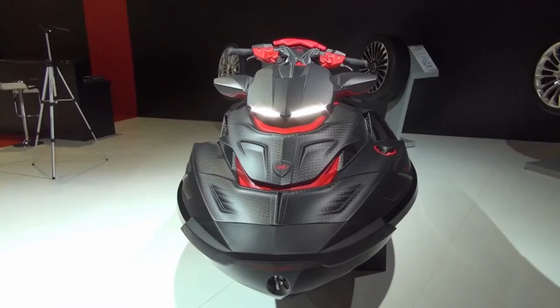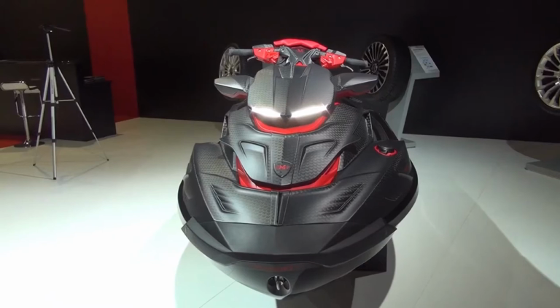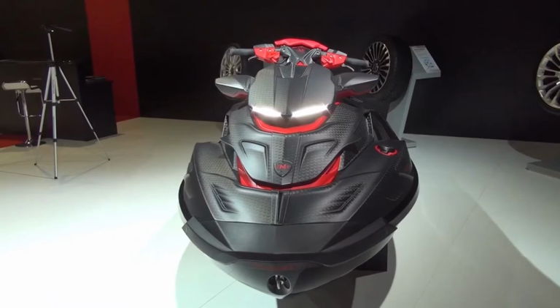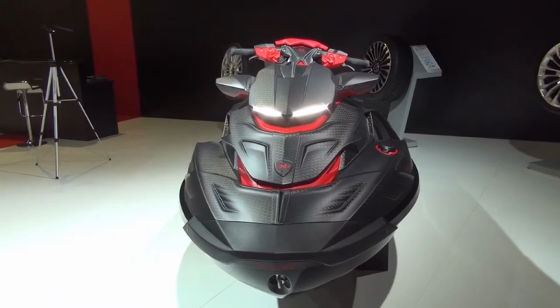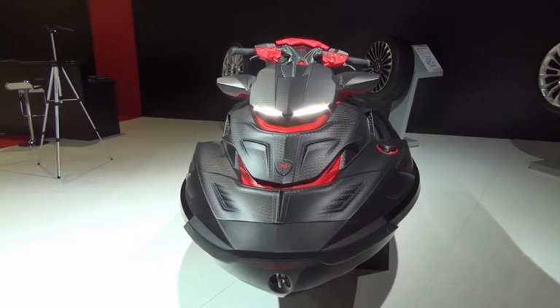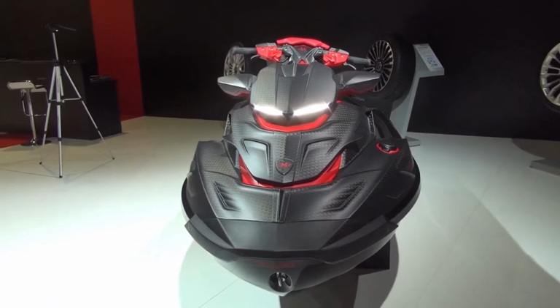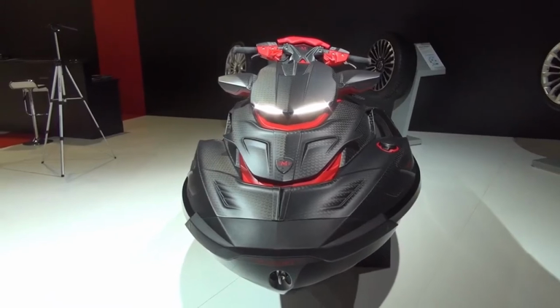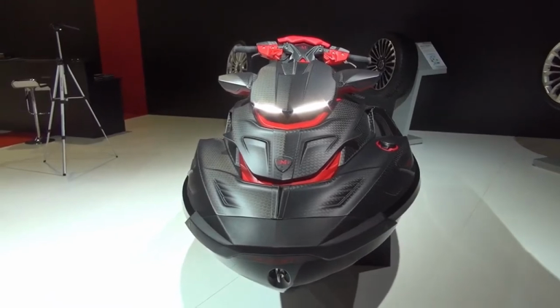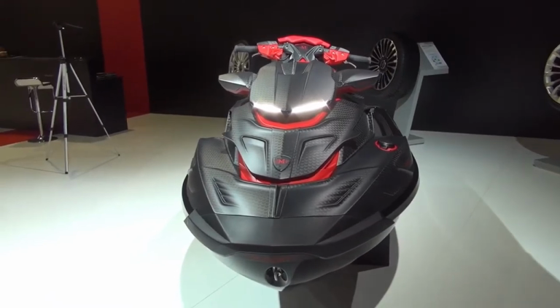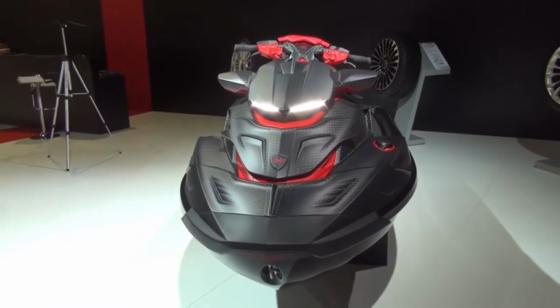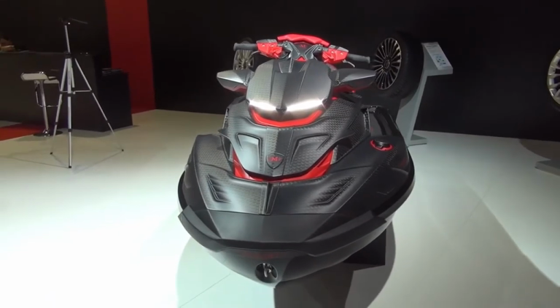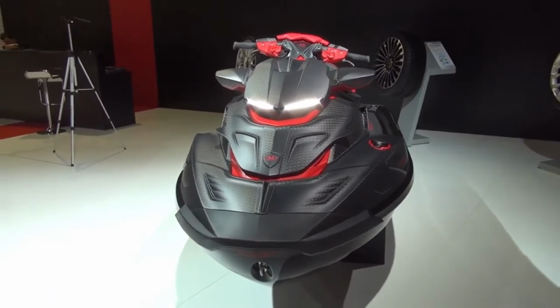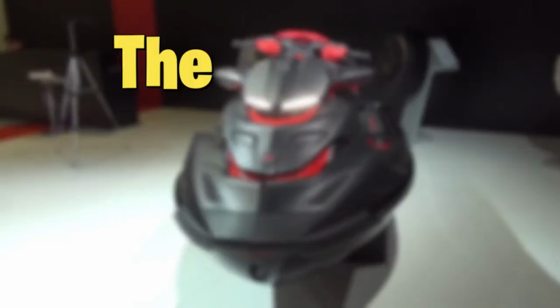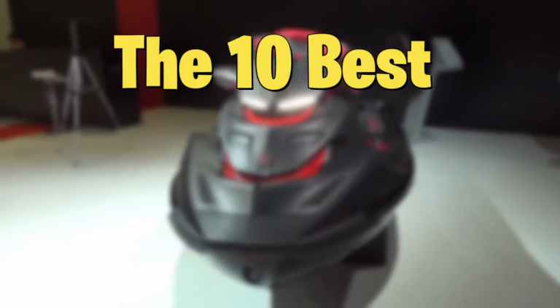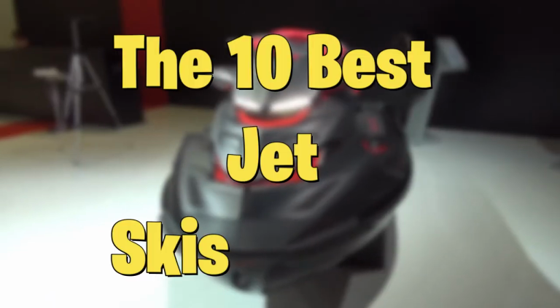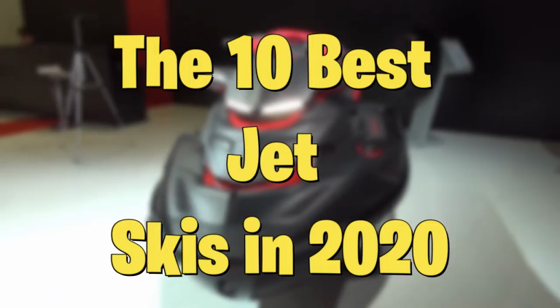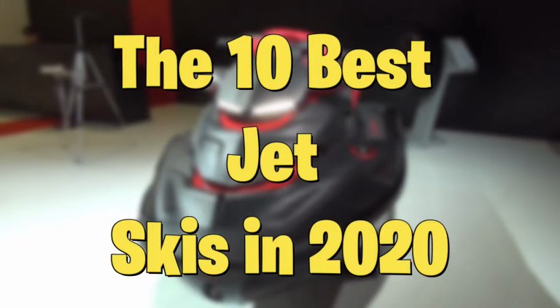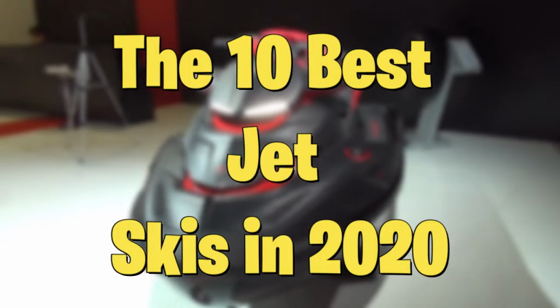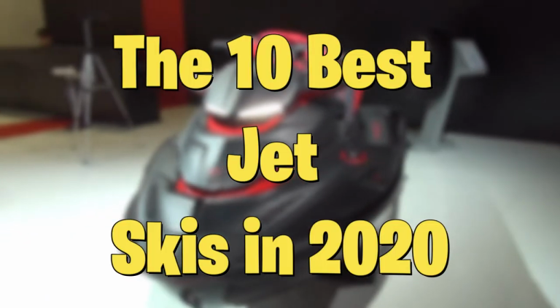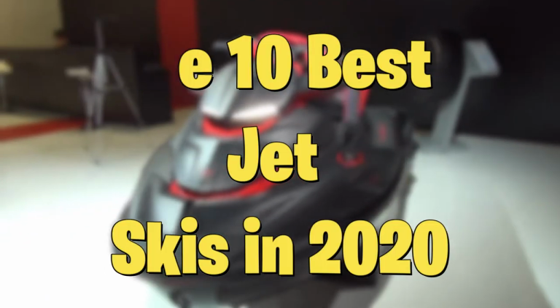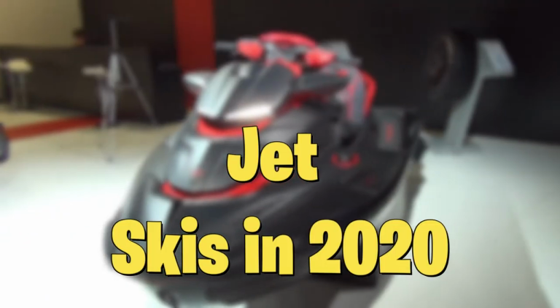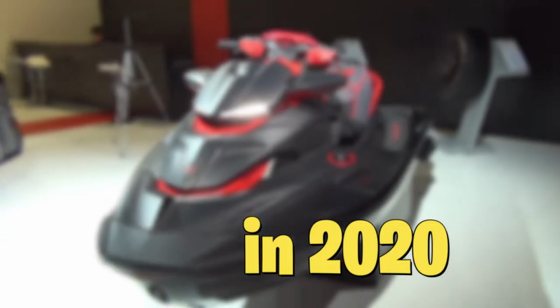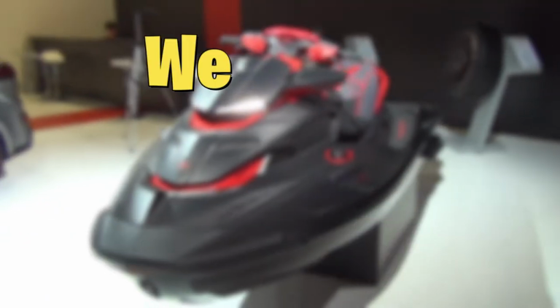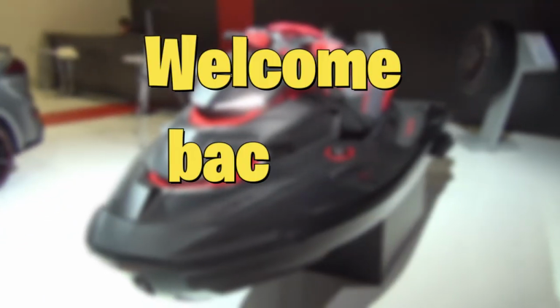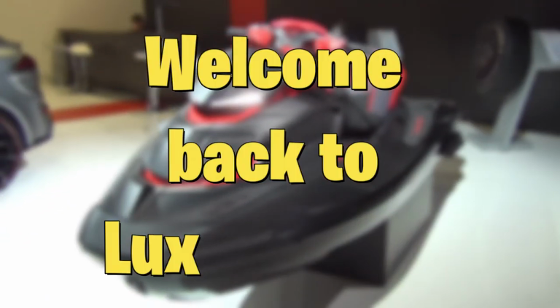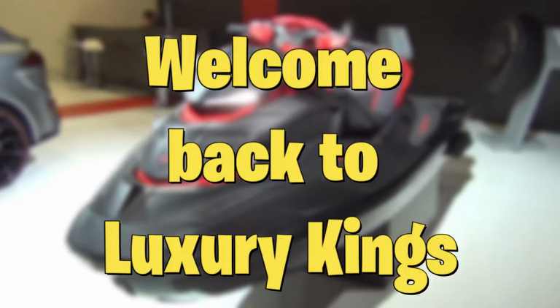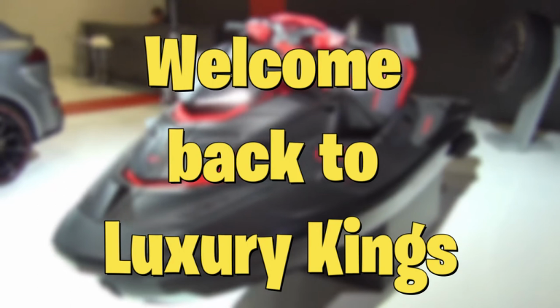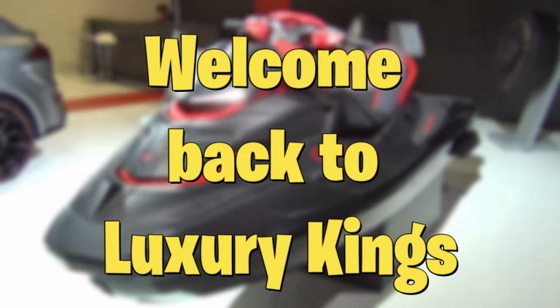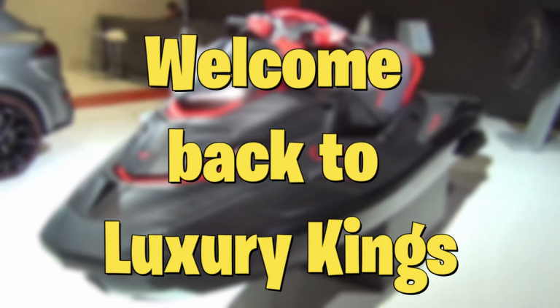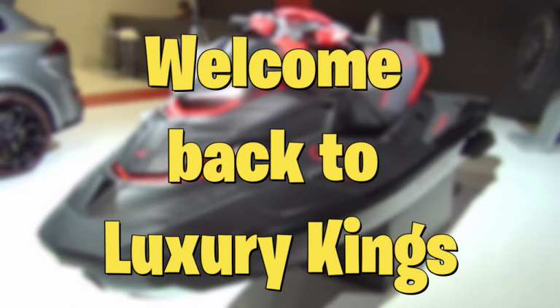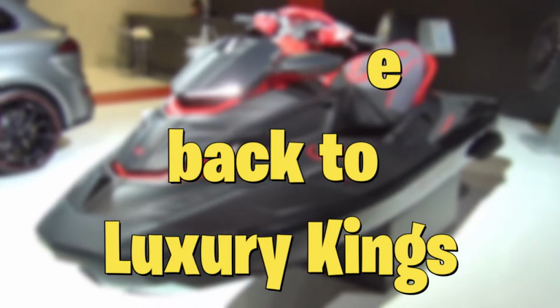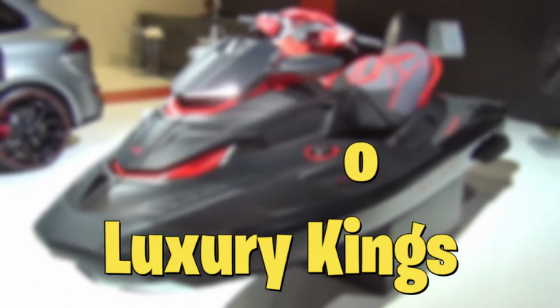Jet skis are pretty sick, and today in this video I'm going to cover the 10 best jet skis in 2020. Welcome back to Luxury Kings, let's get into the video.